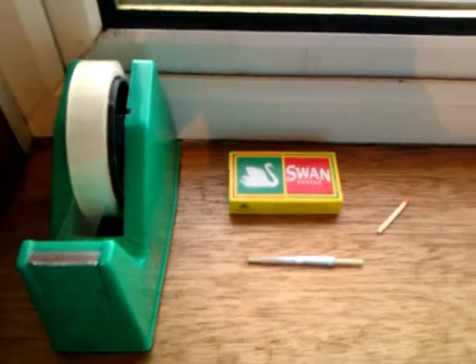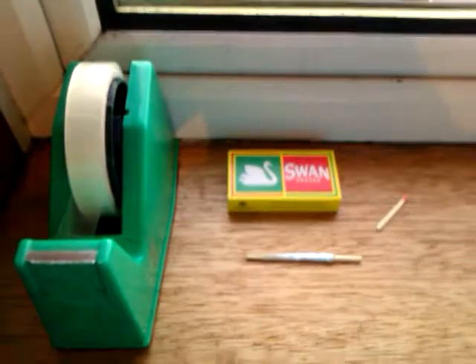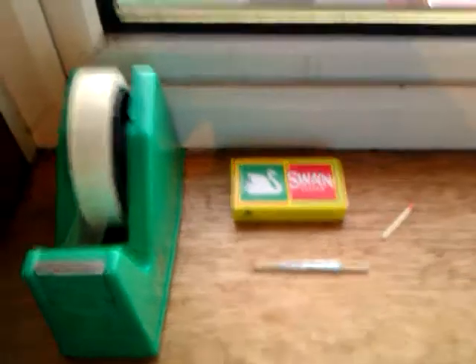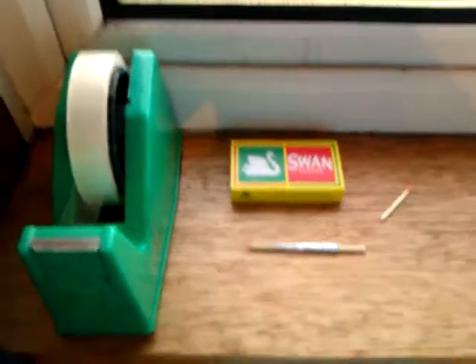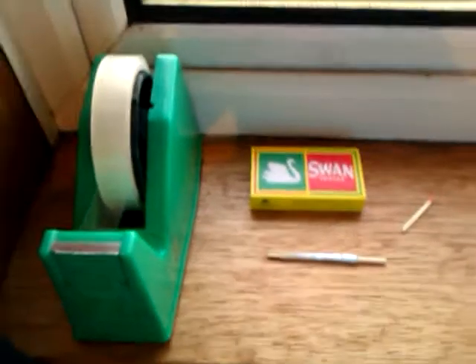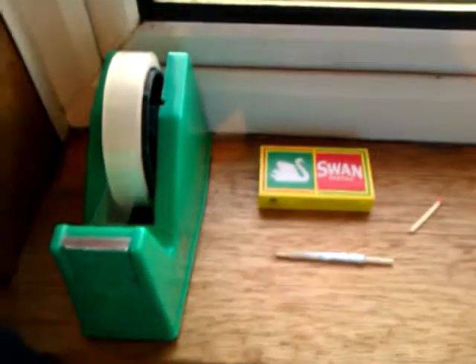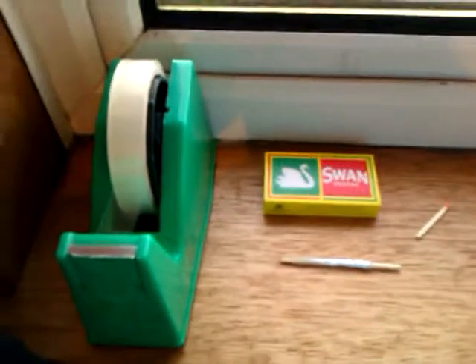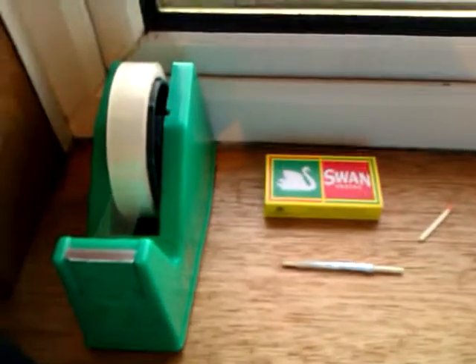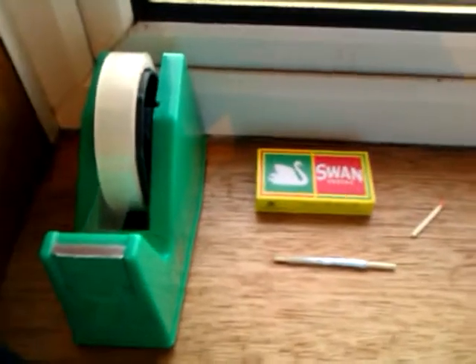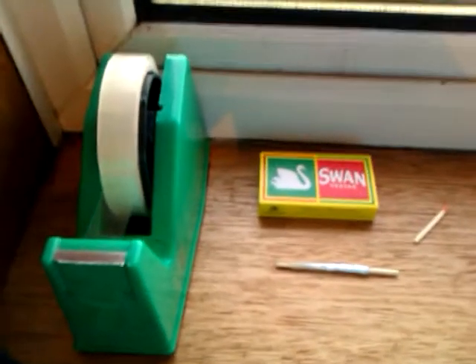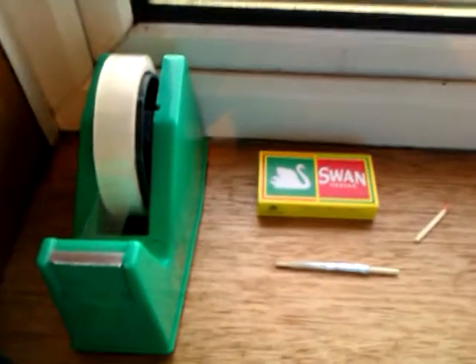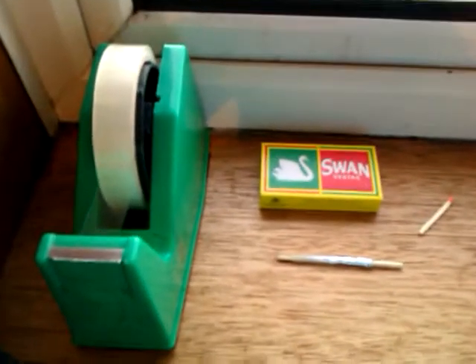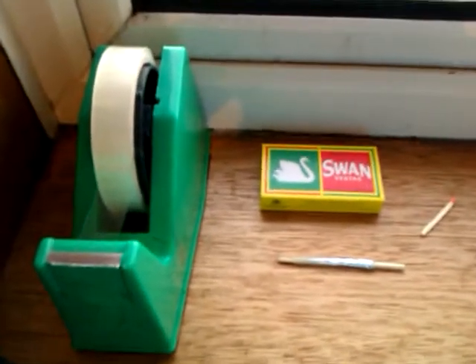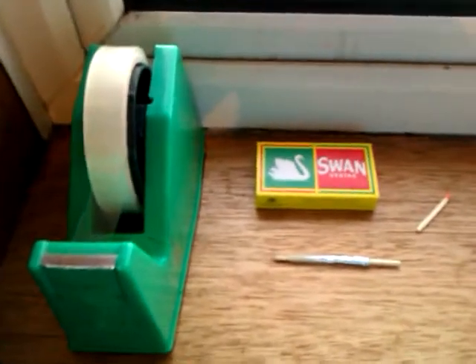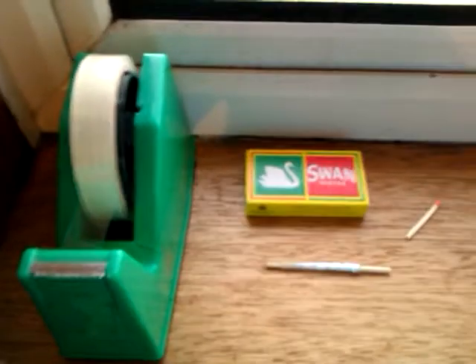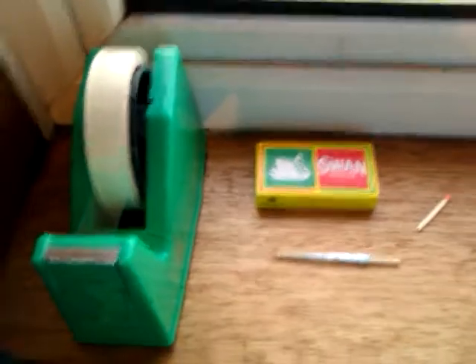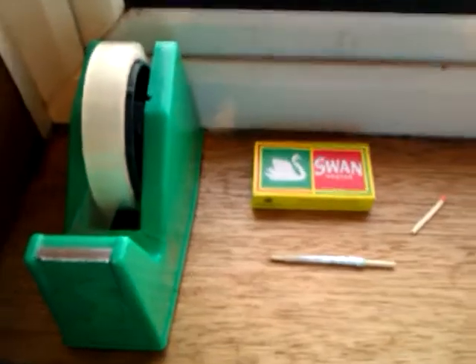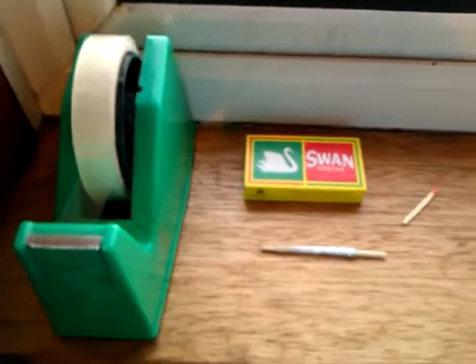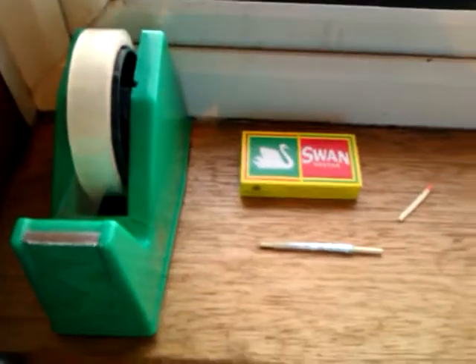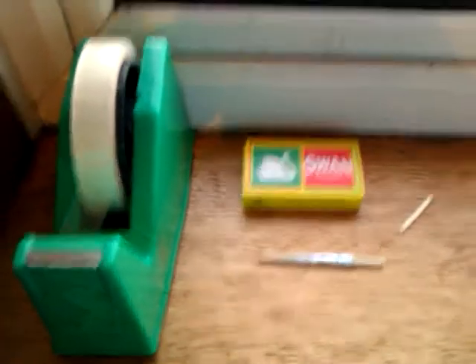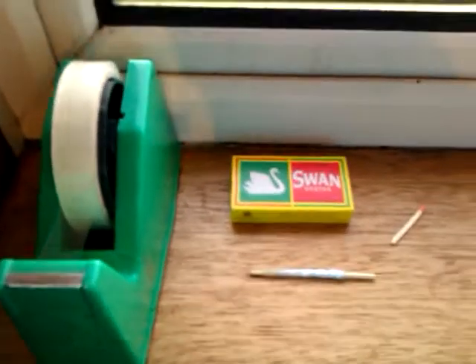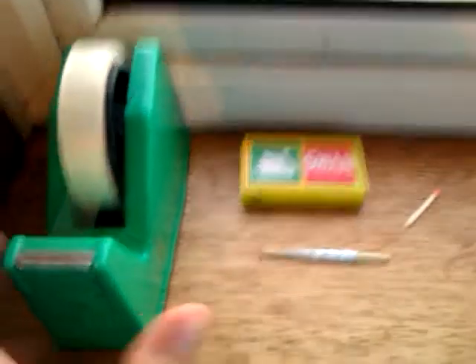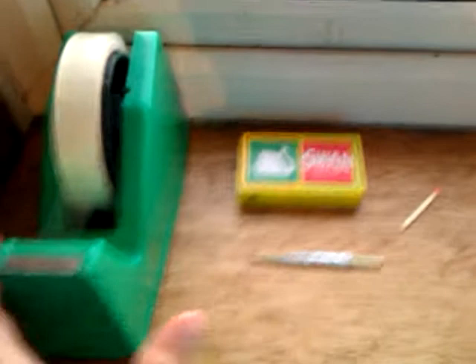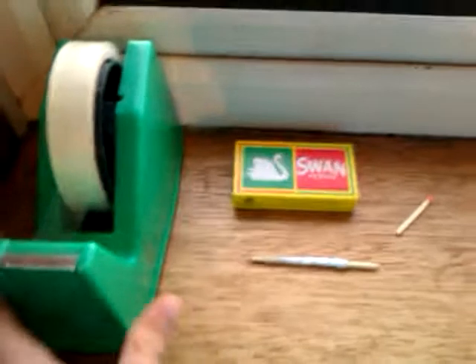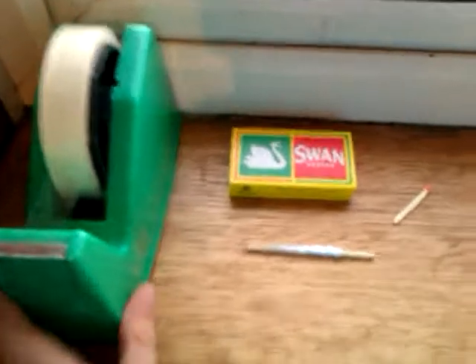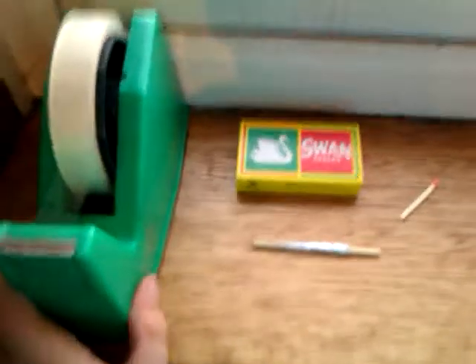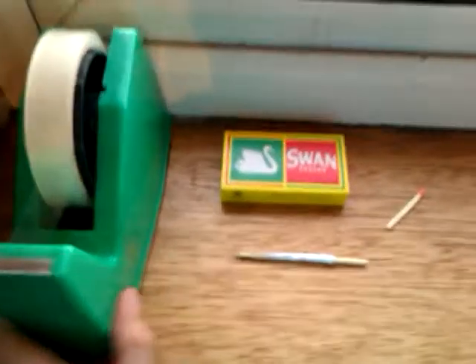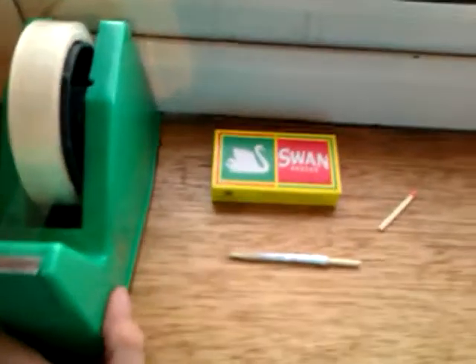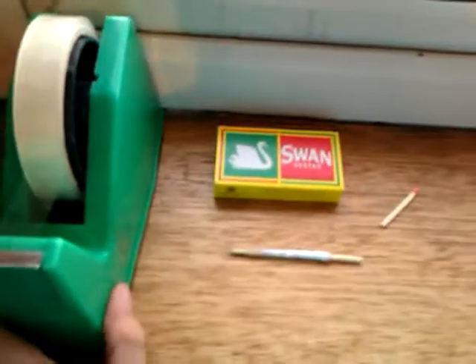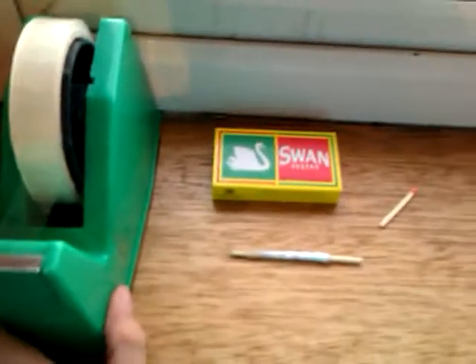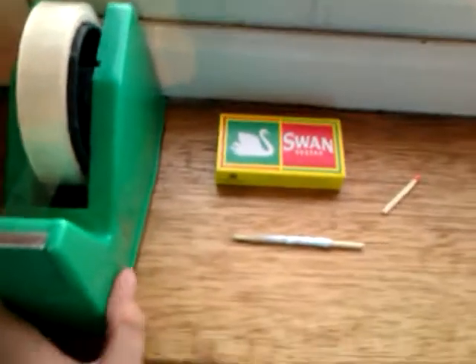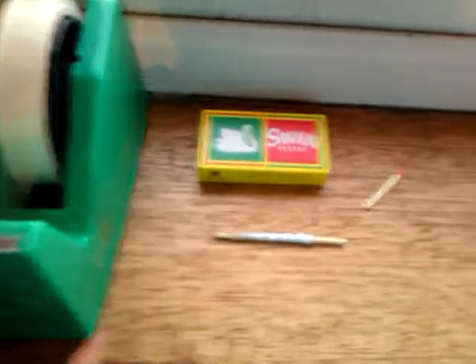Hello and welcome to another Cool Otis 1-2-3 video. Today I'm going to show you how to make a match rocket.